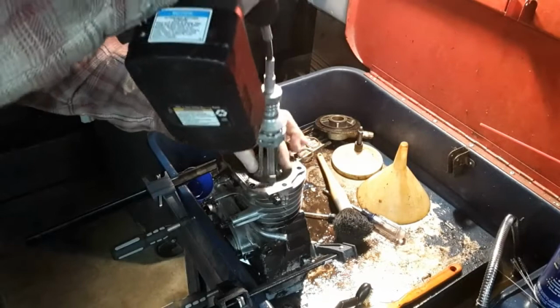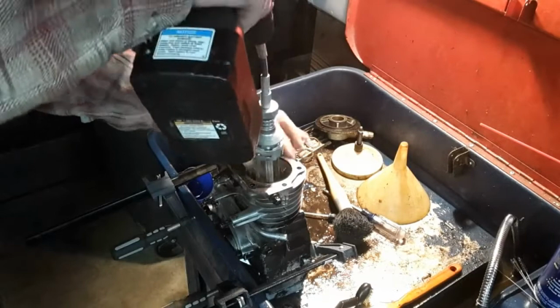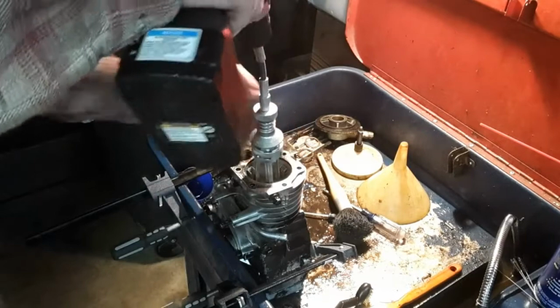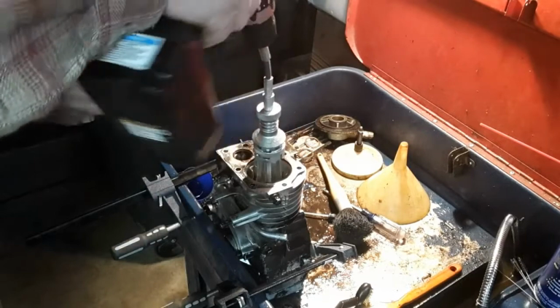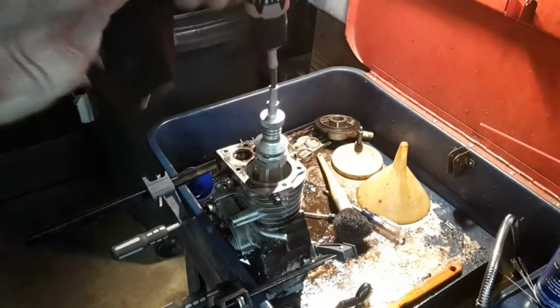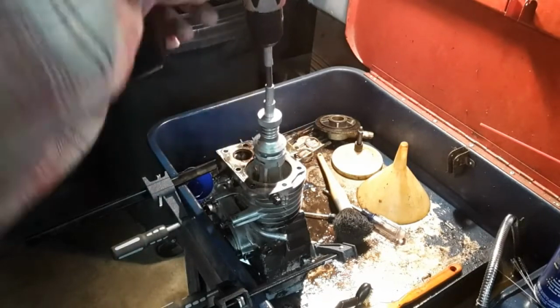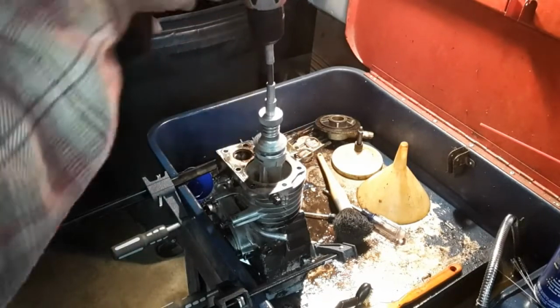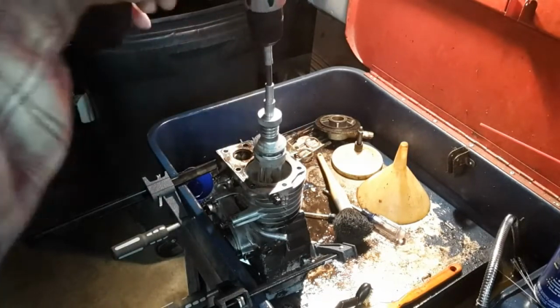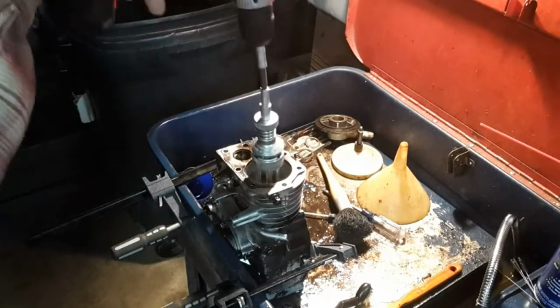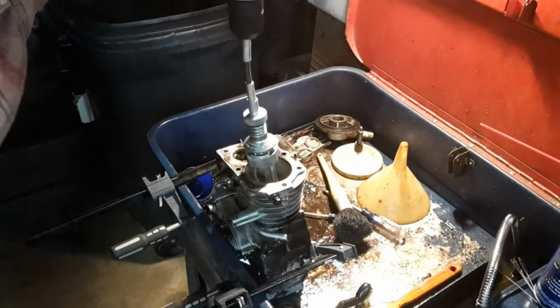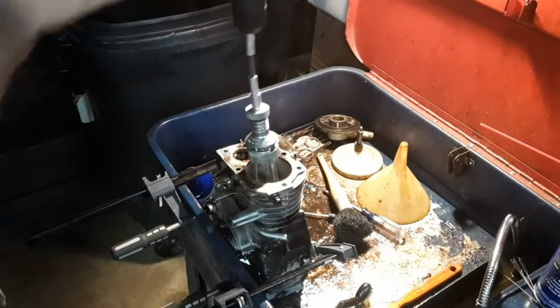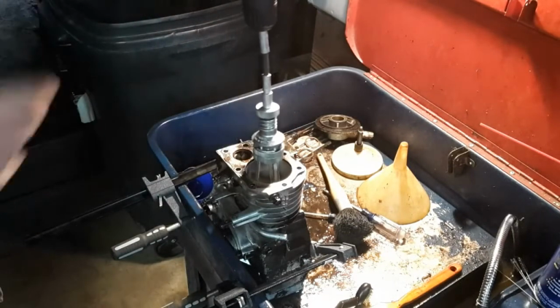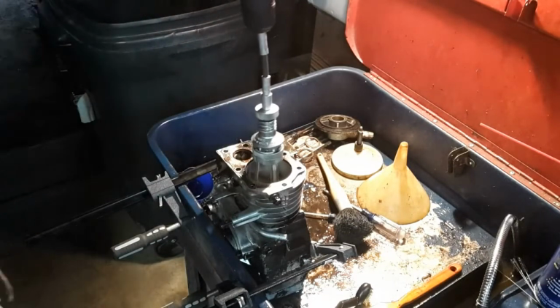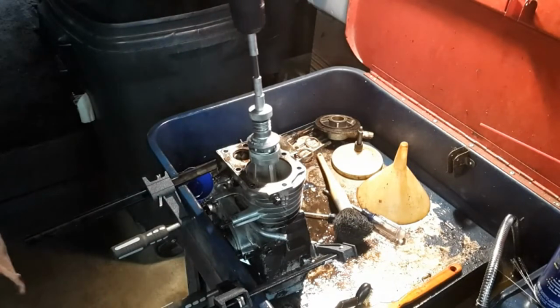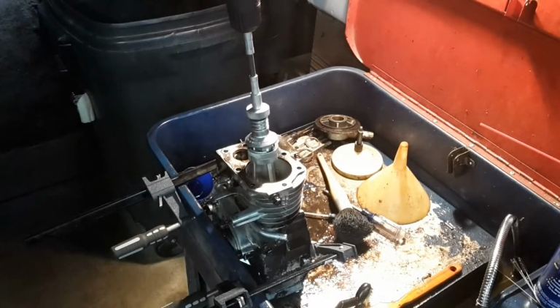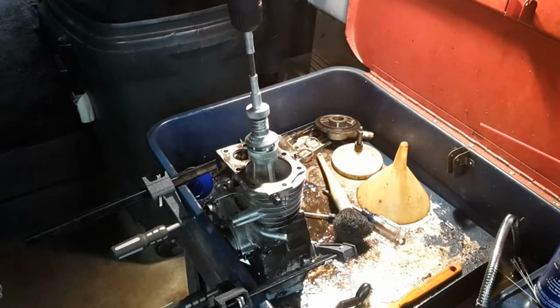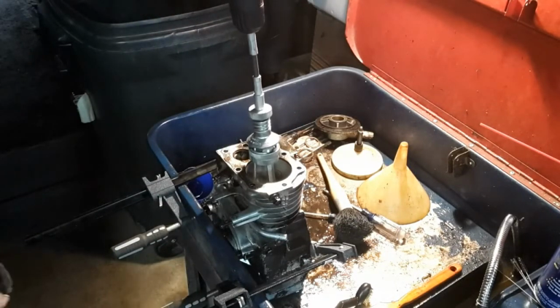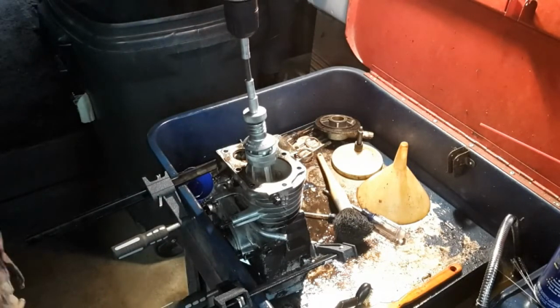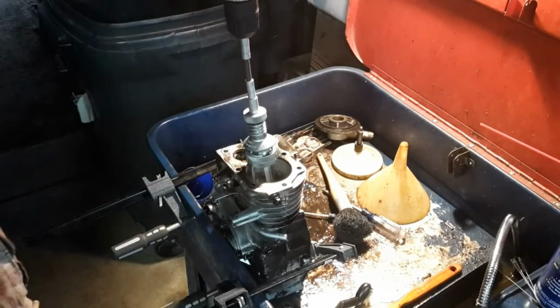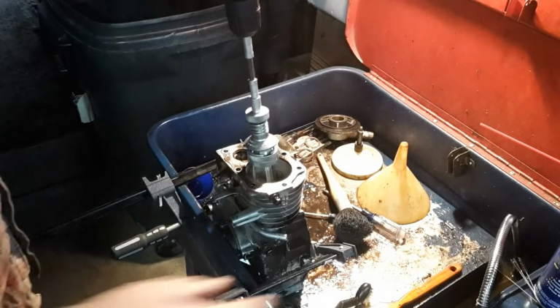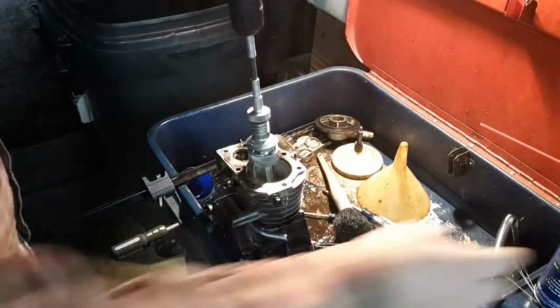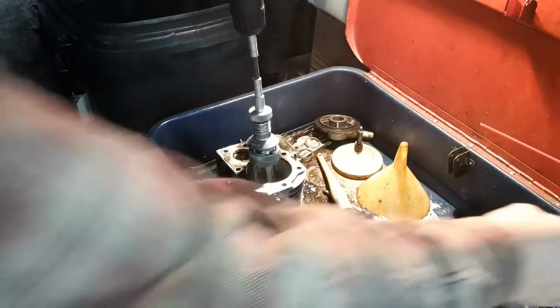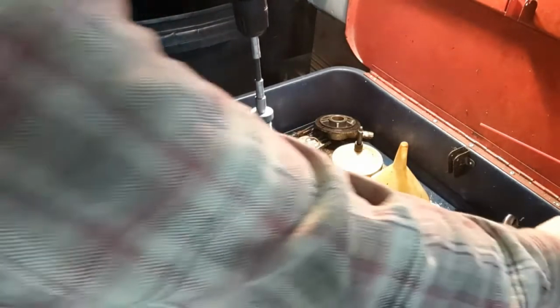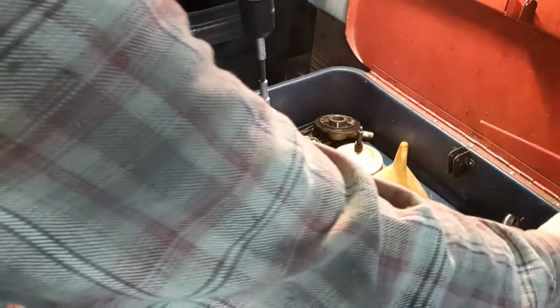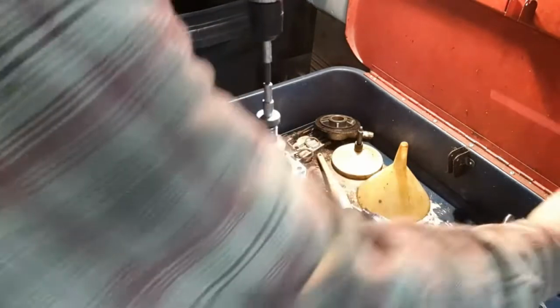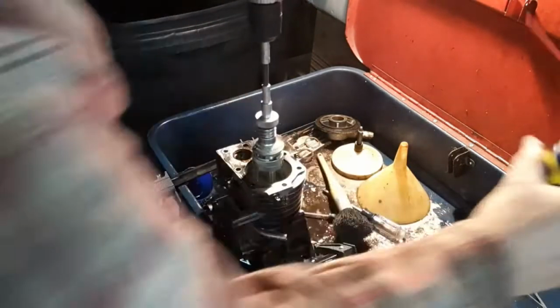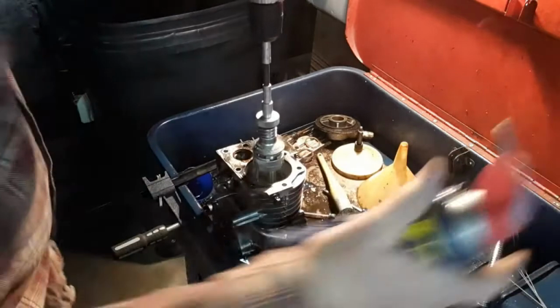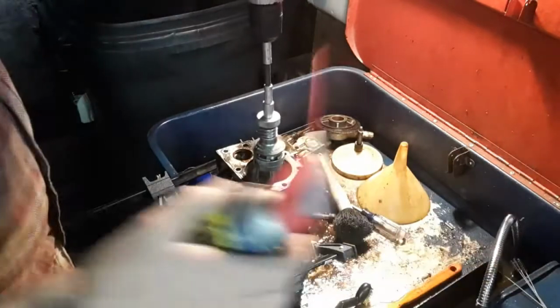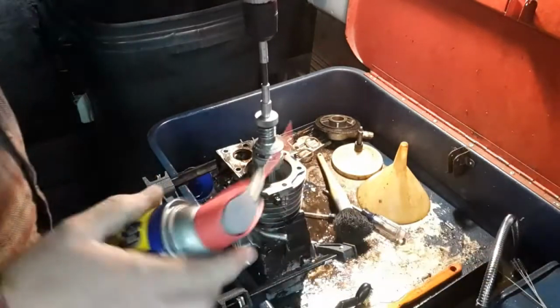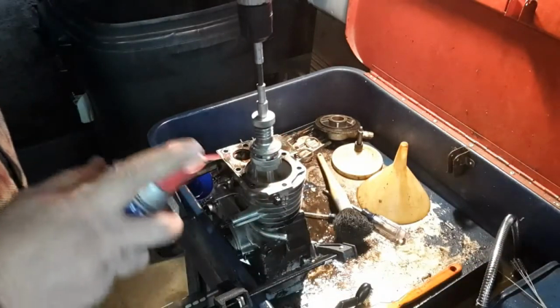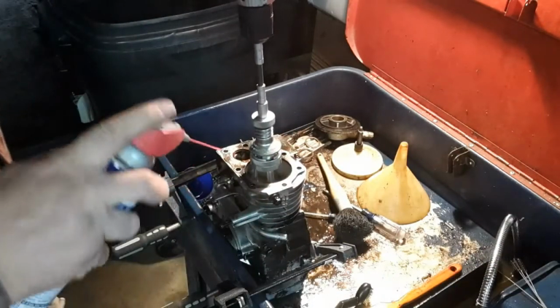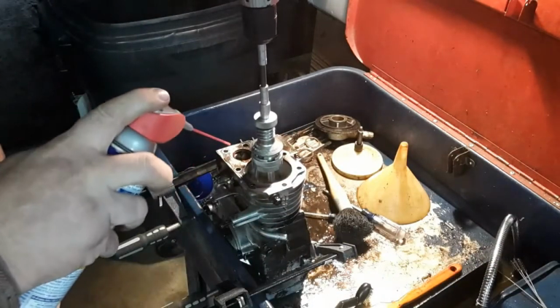Again, we're not trying to make this bore bigger. All we're trying to do is just break the glaze, so it won't take very long.